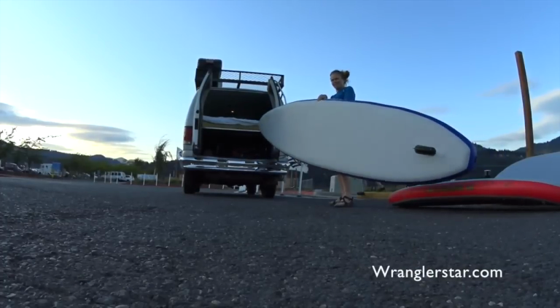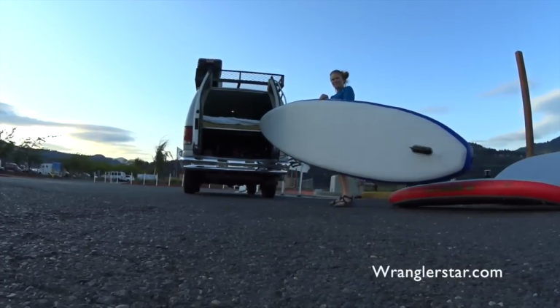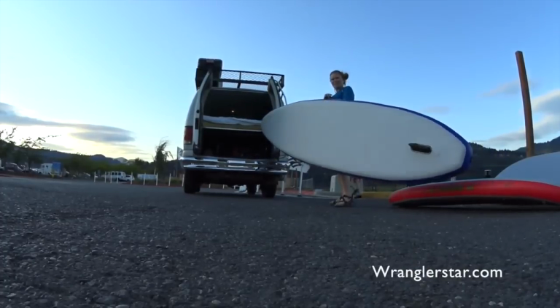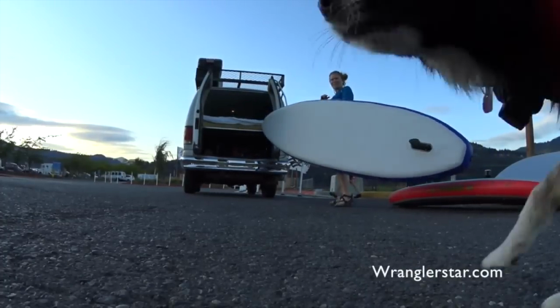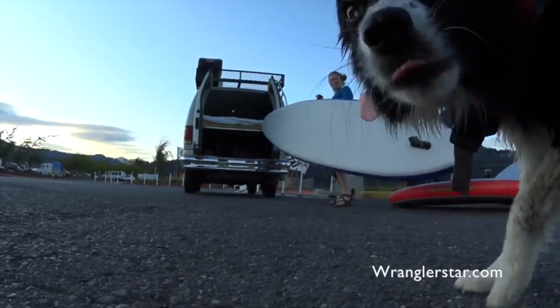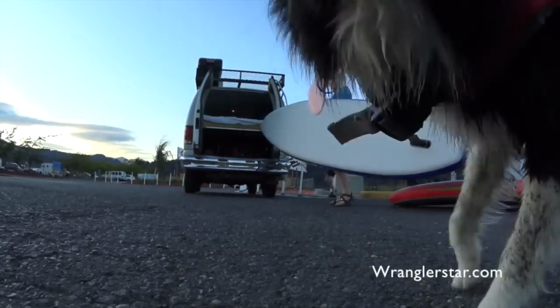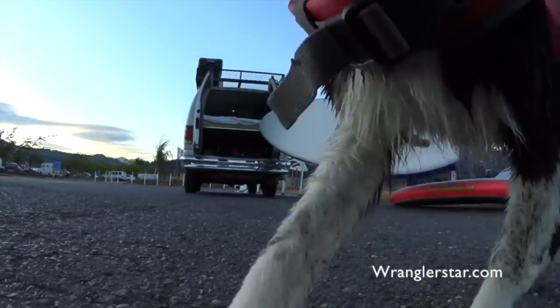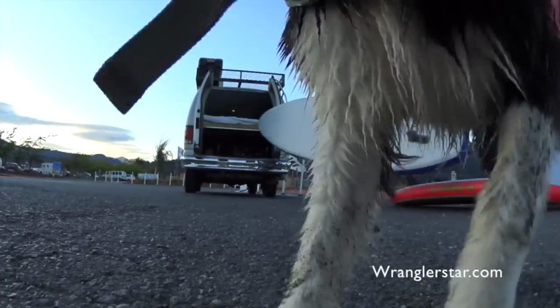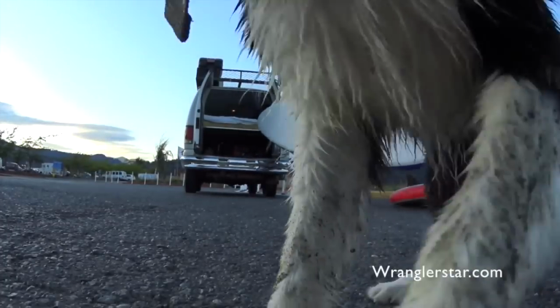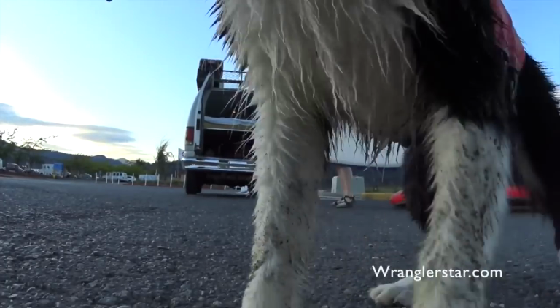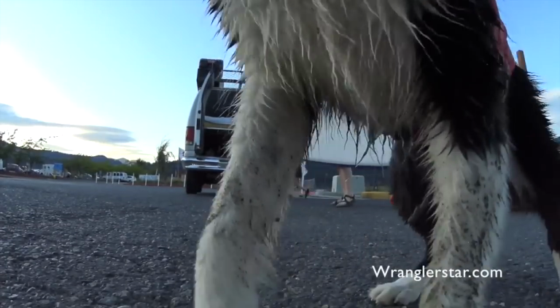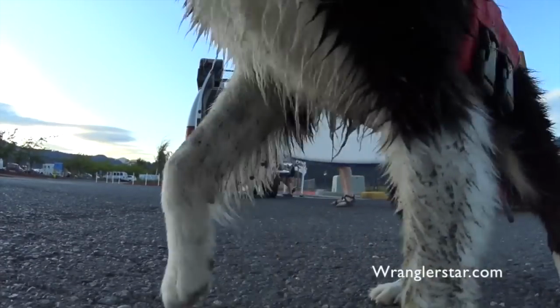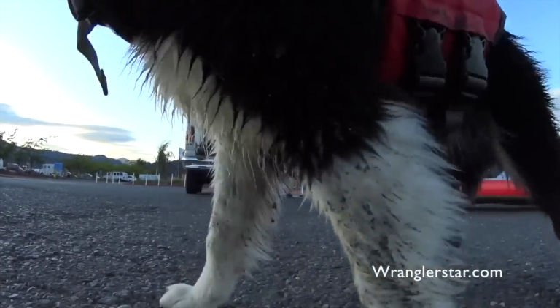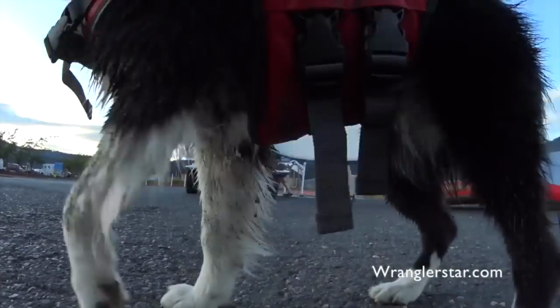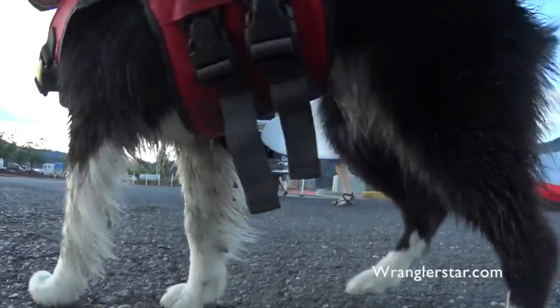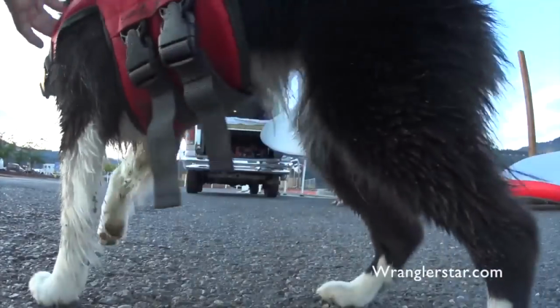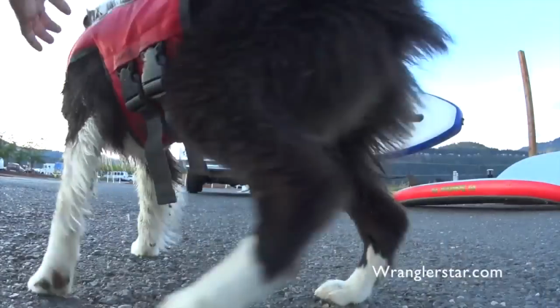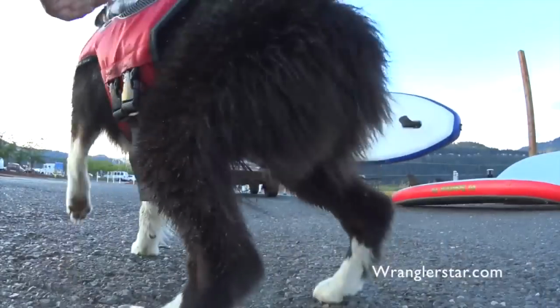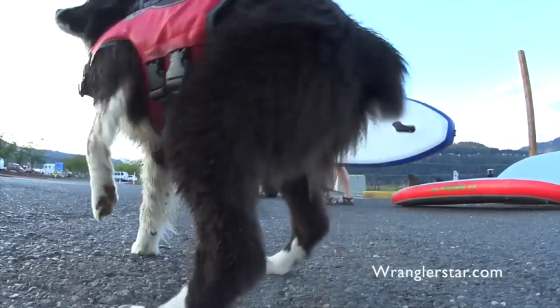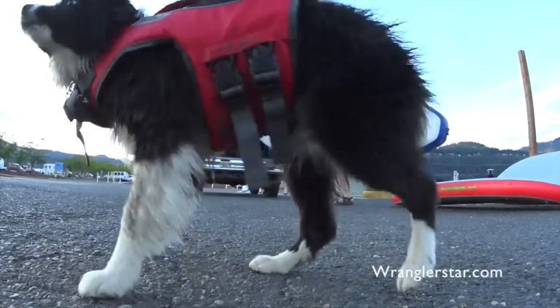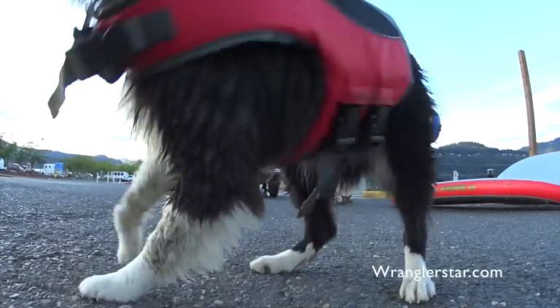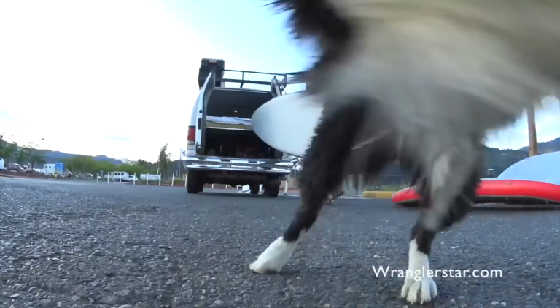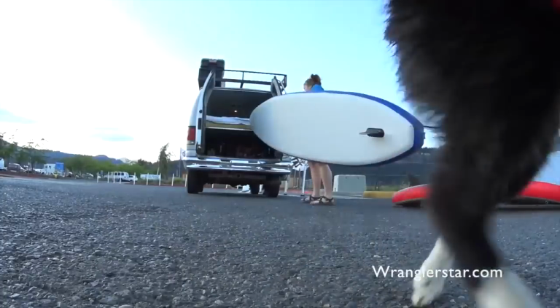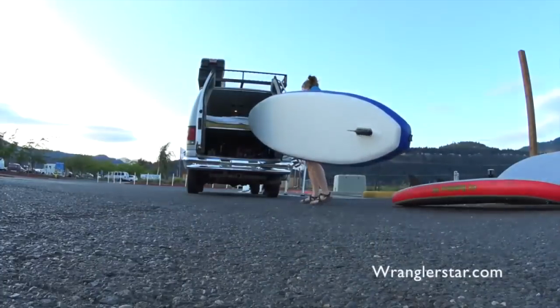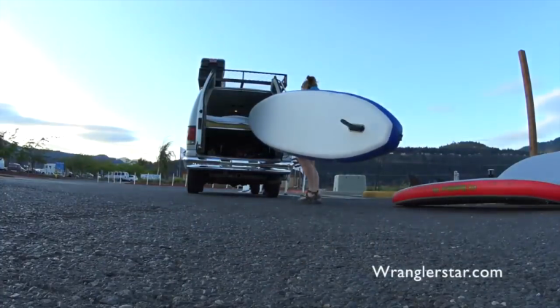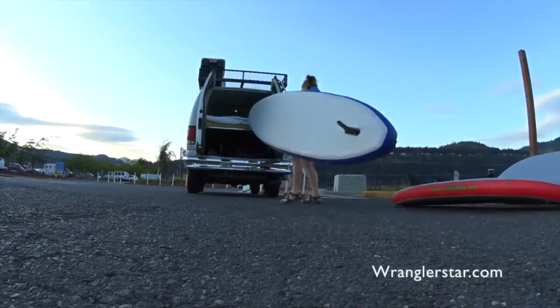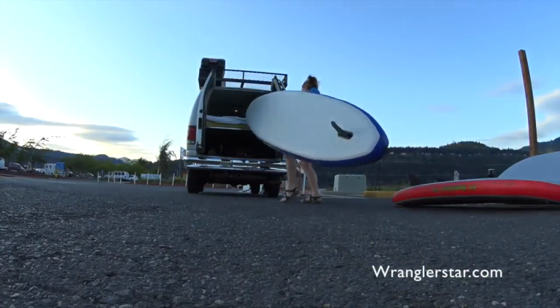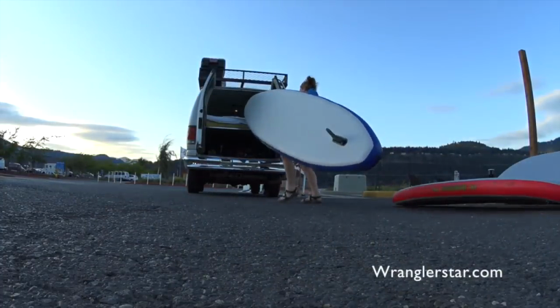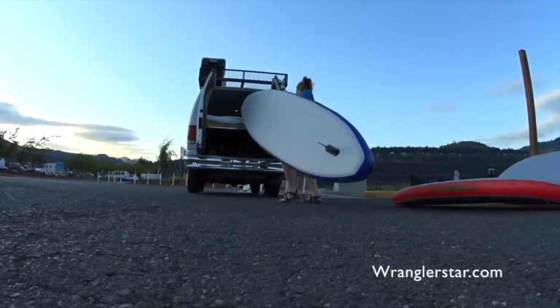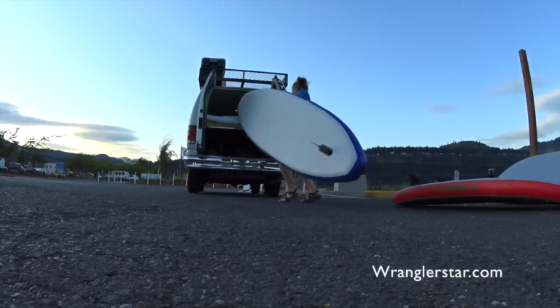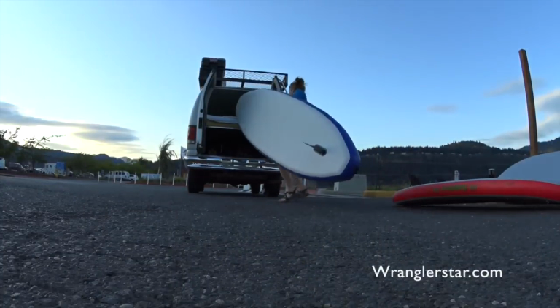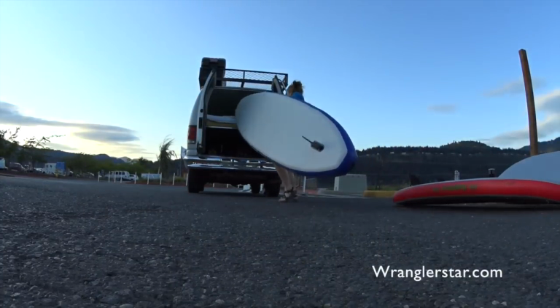Someone's coming. The cars are coming. Hey, let's look out. Pepper.